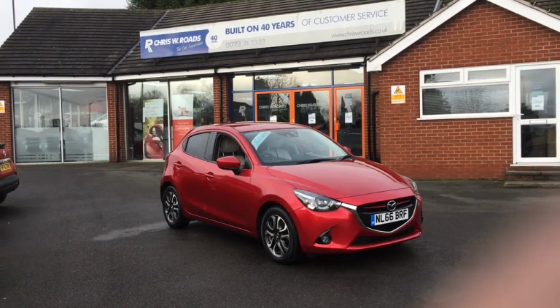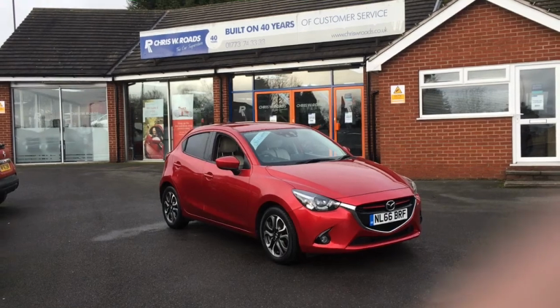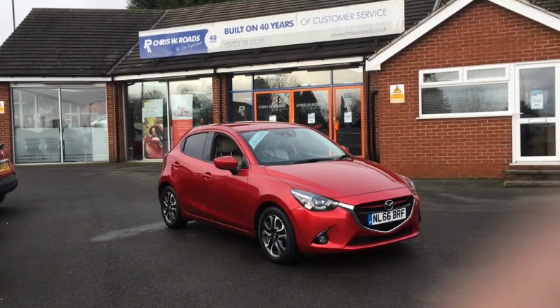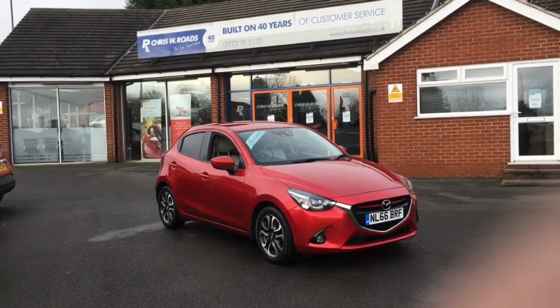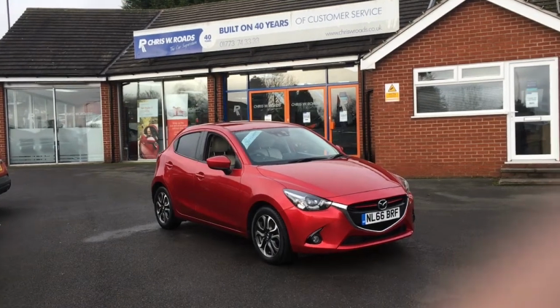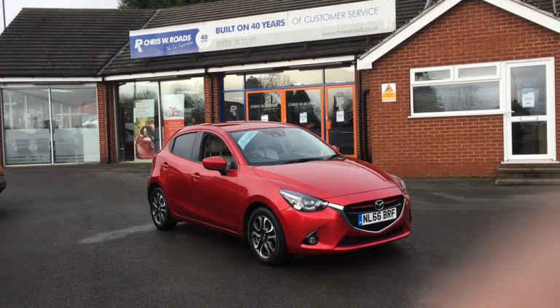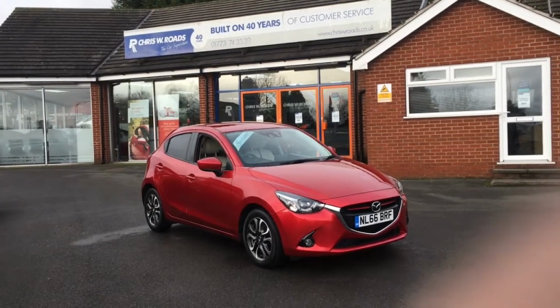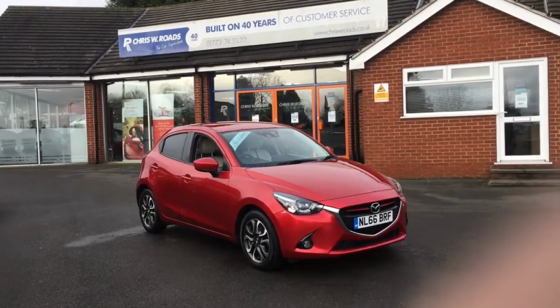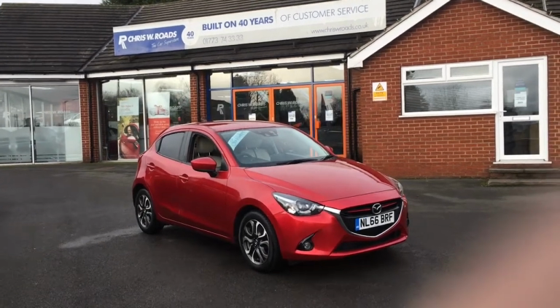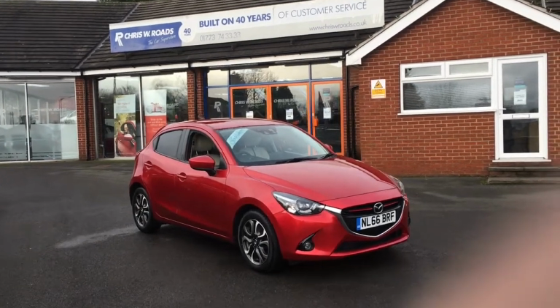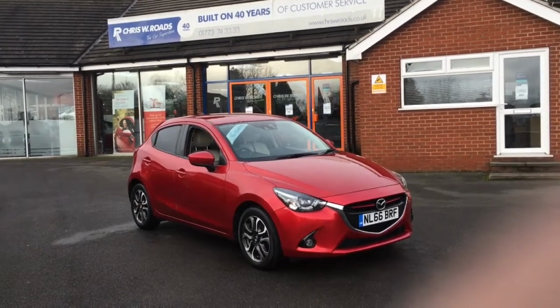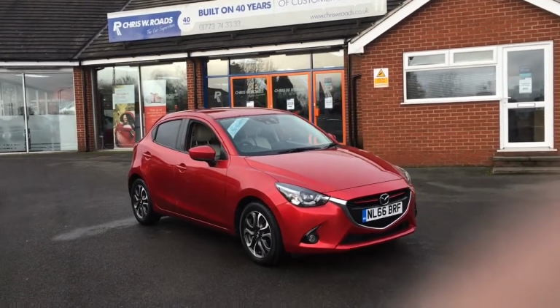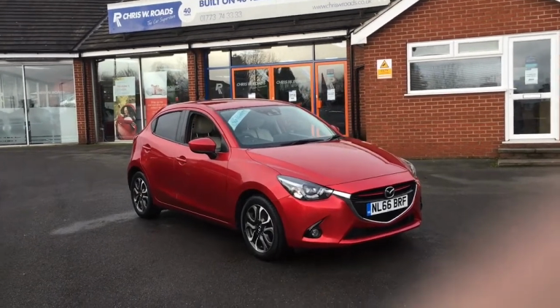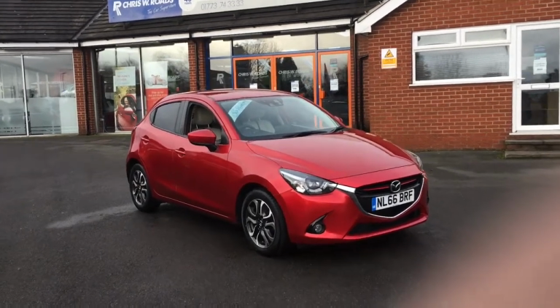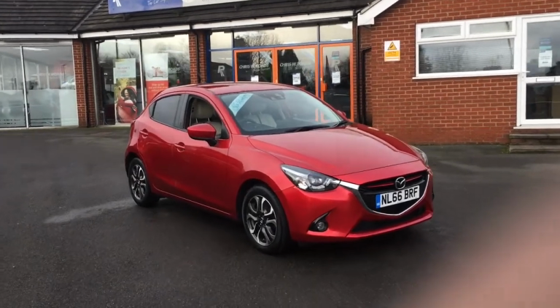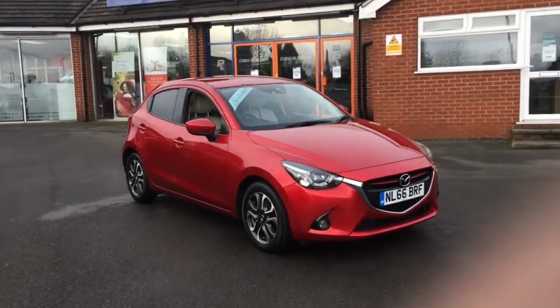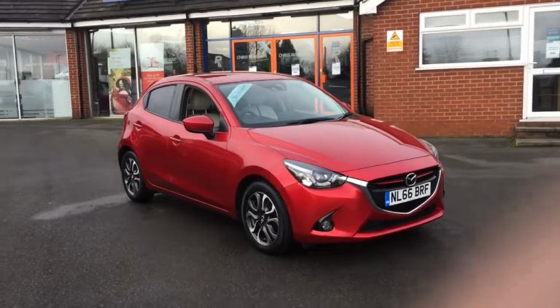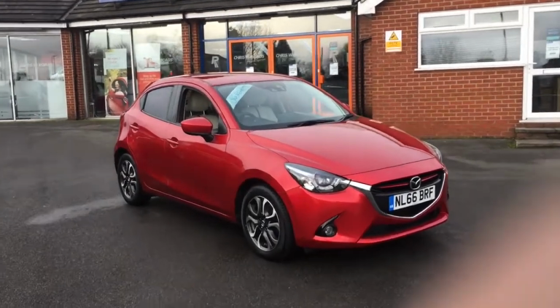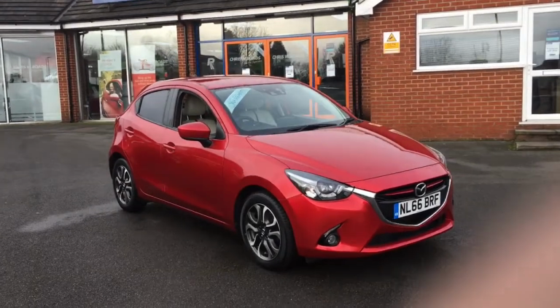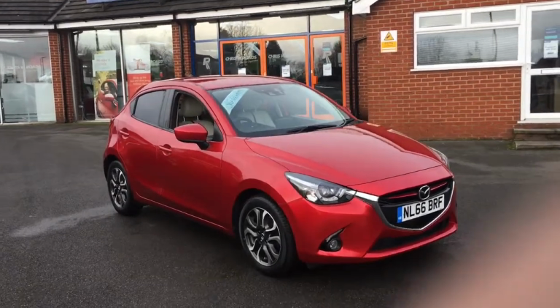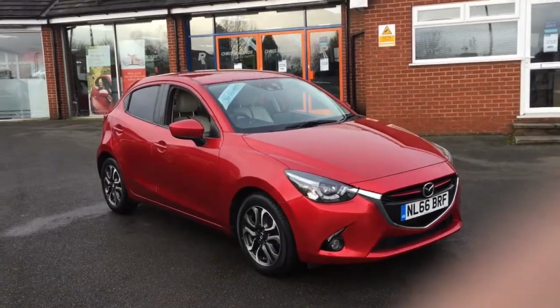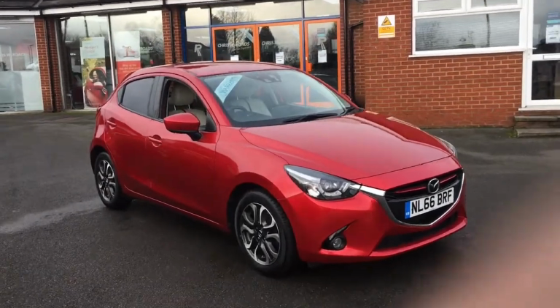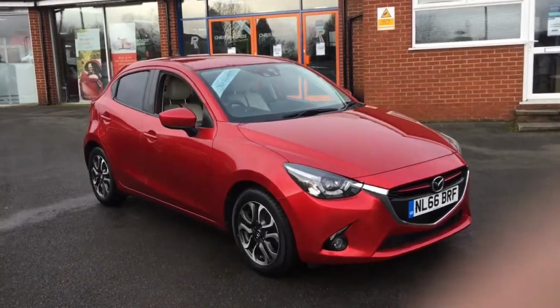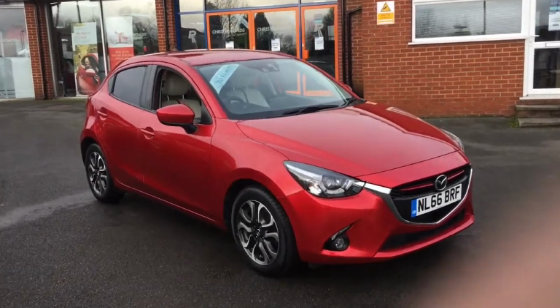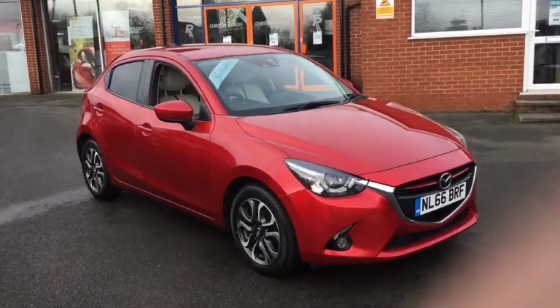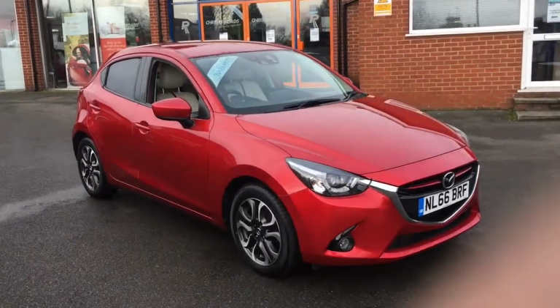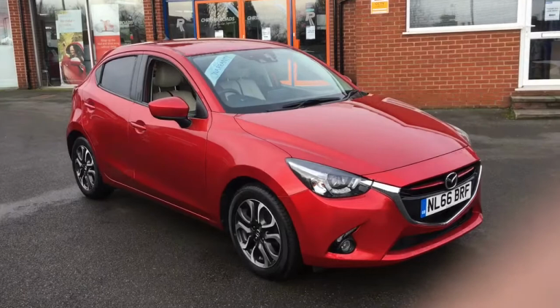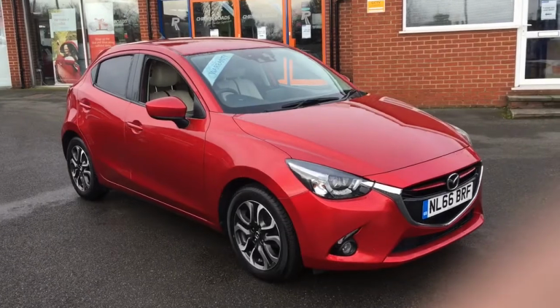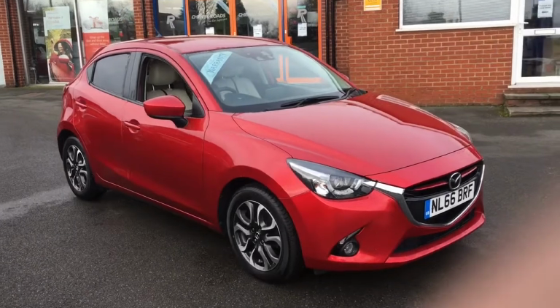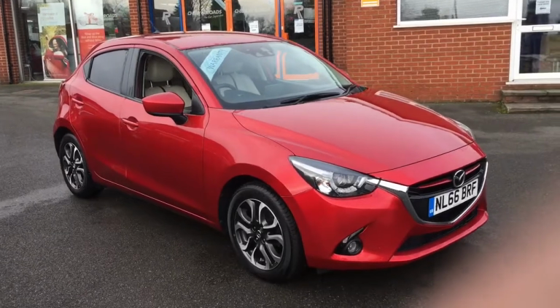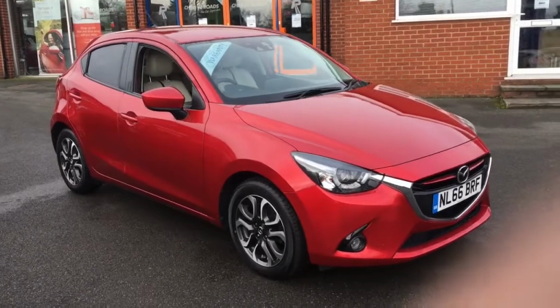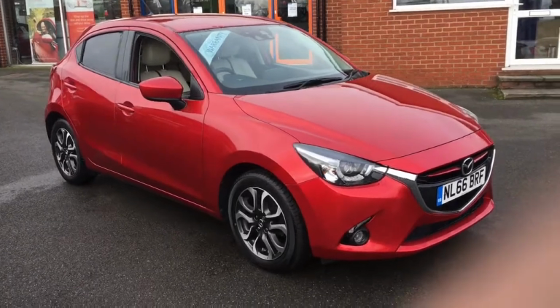Hello, this is Rob from Chris W Rhodes in Ripley. Here we have a Mazda 2 which looks stunning in red.